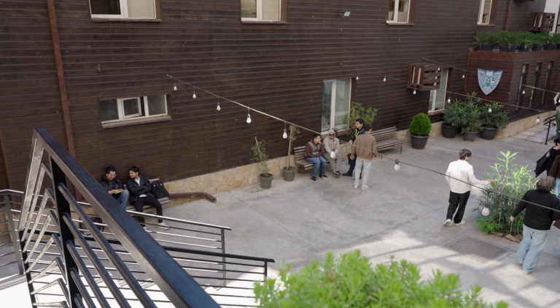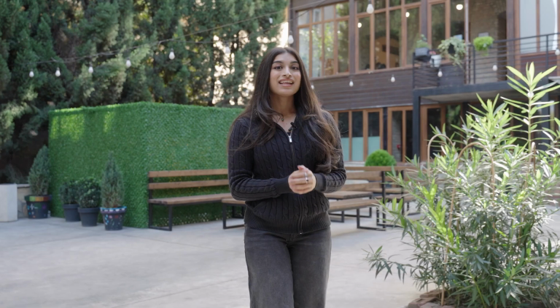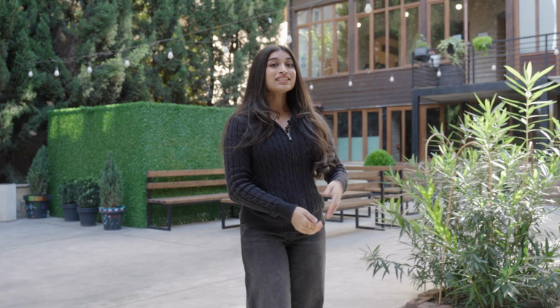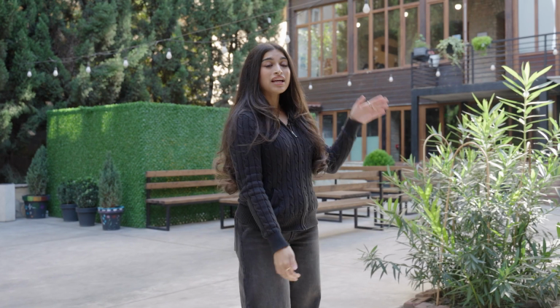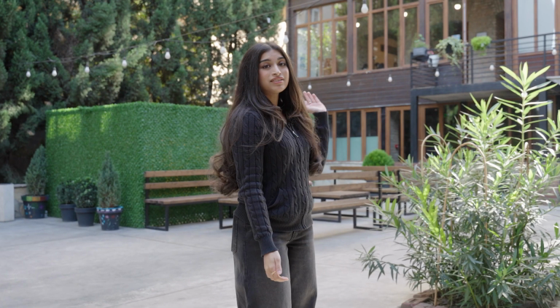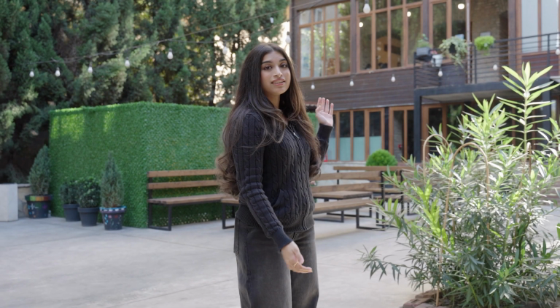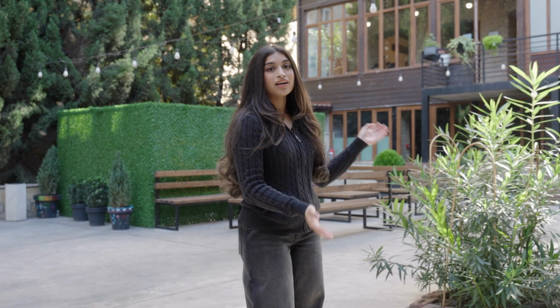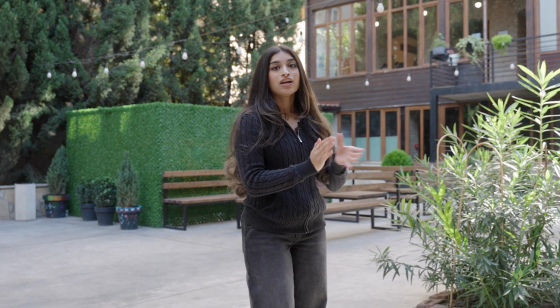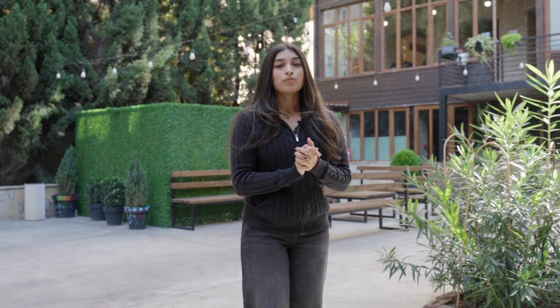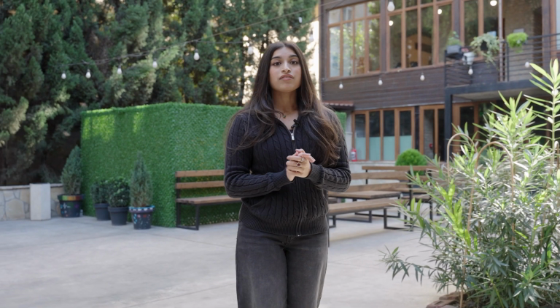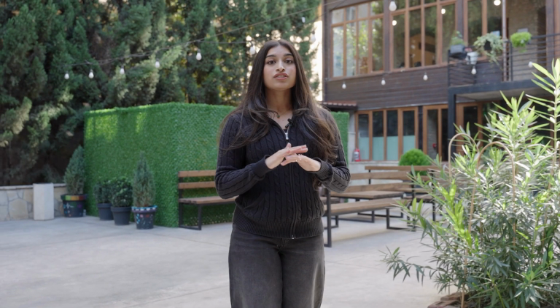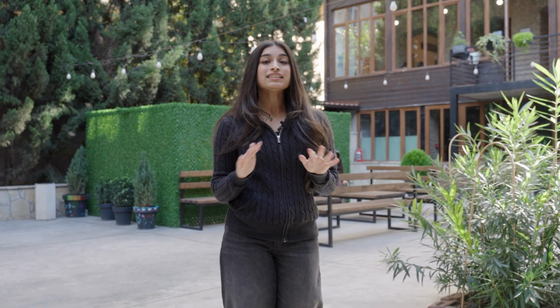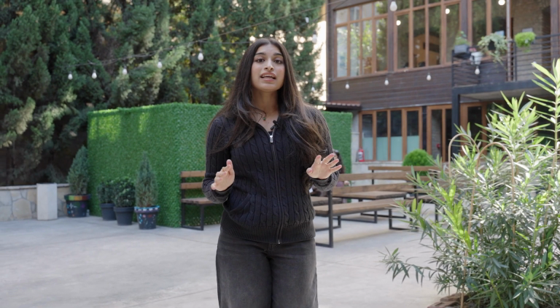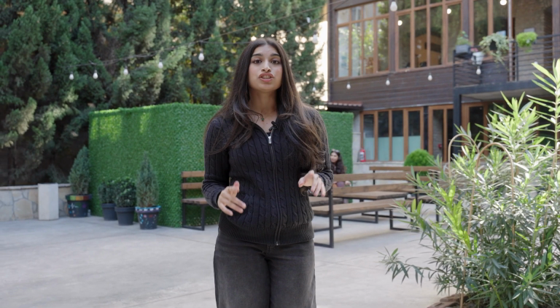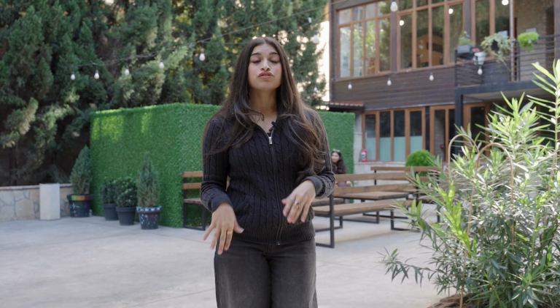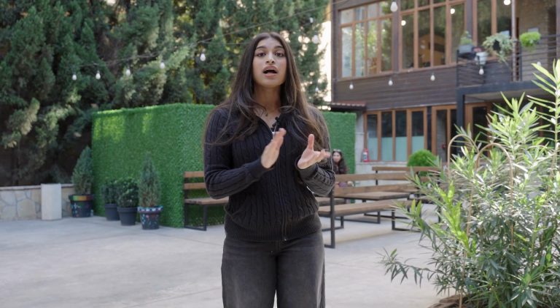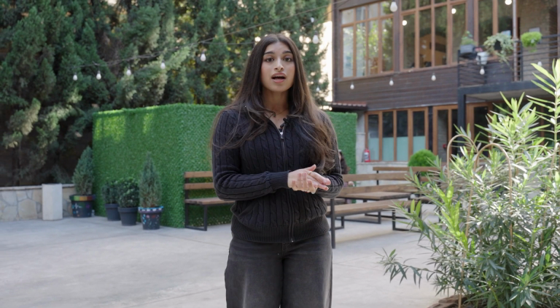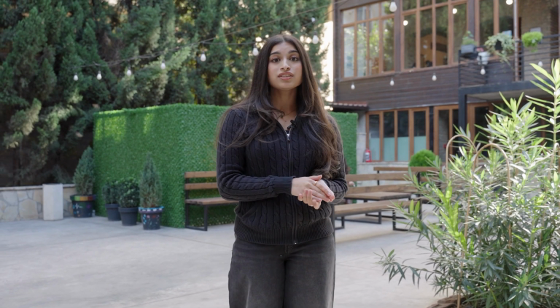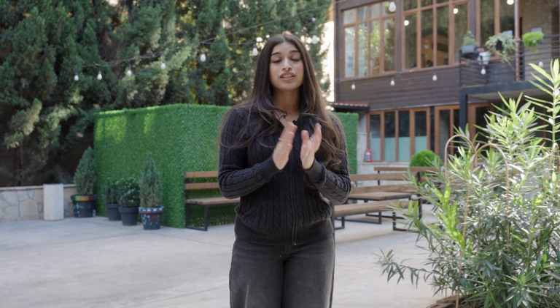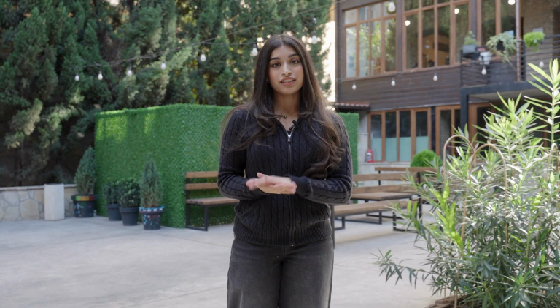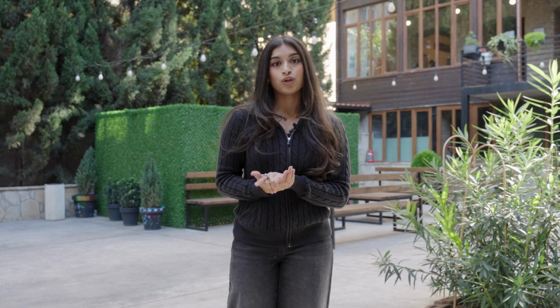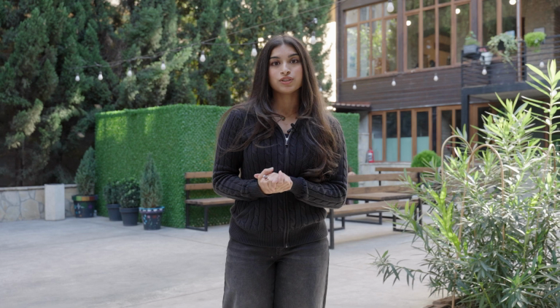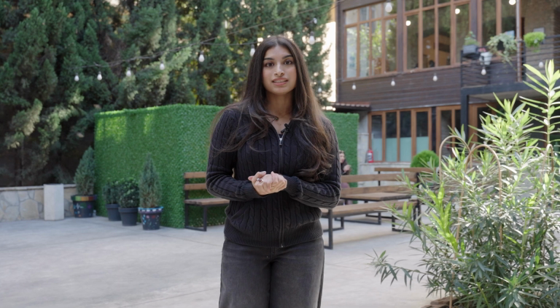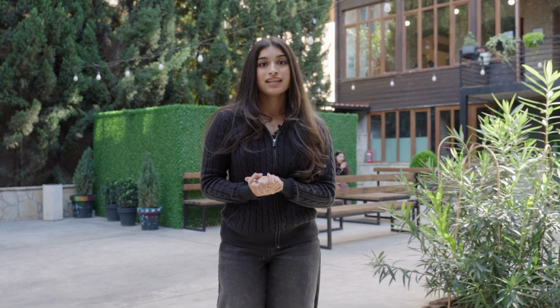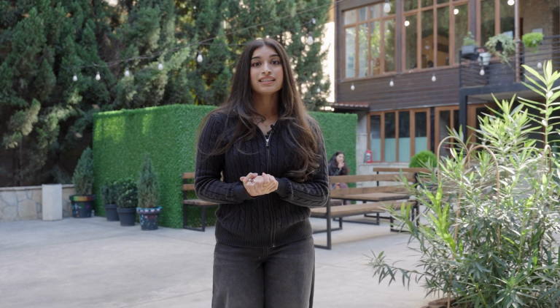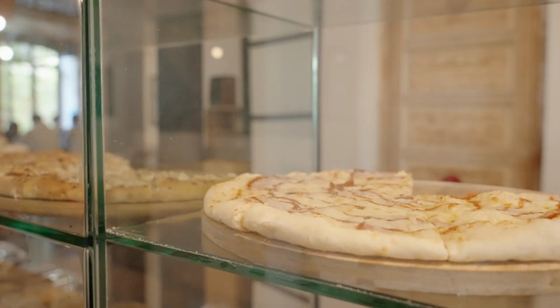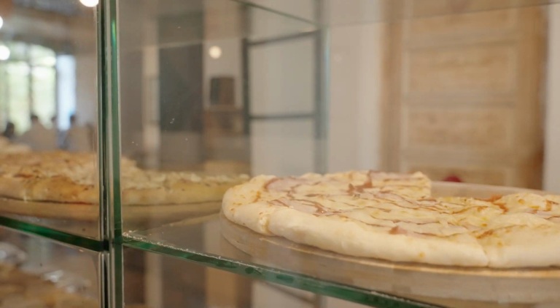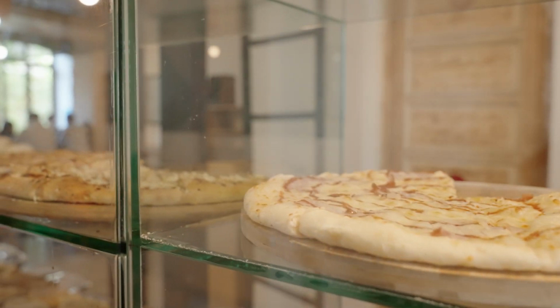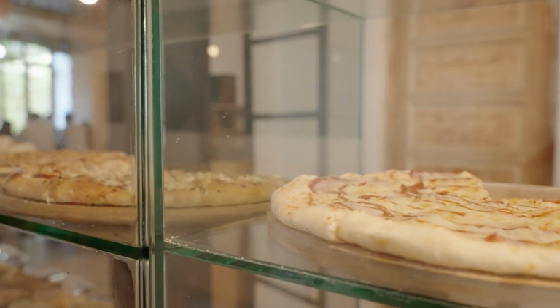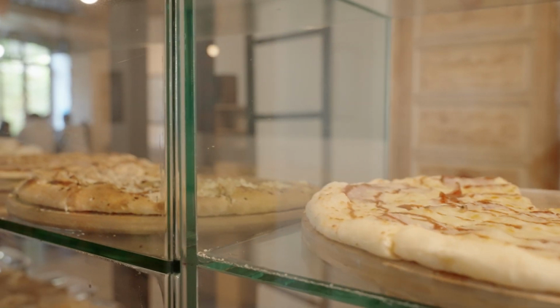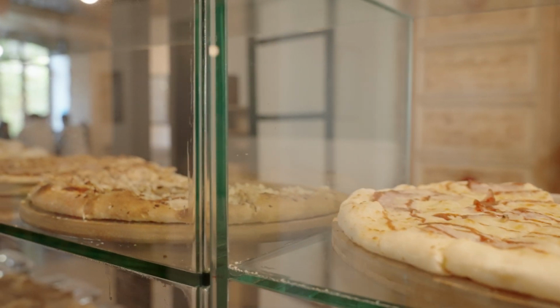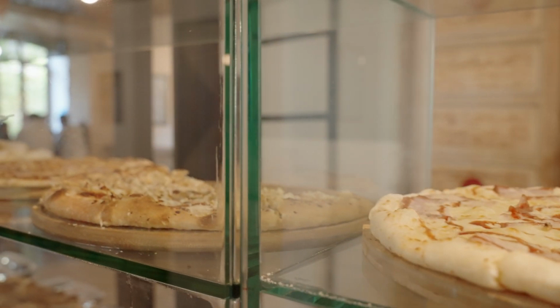This is our cafeteria. We have a great selection, from halal to vegetarian options. This caters to our diverse student body.